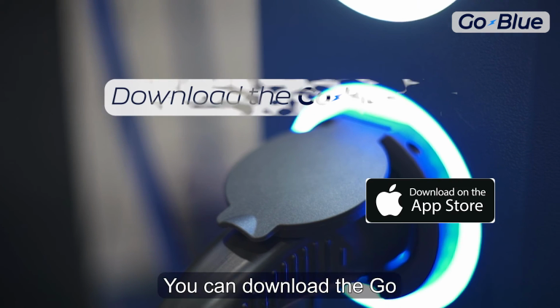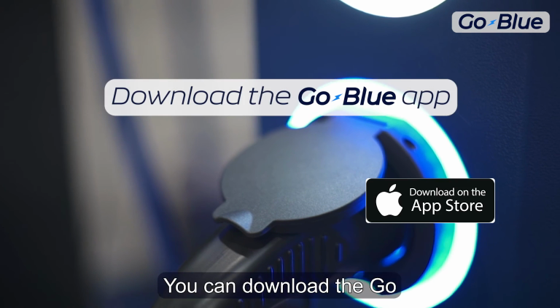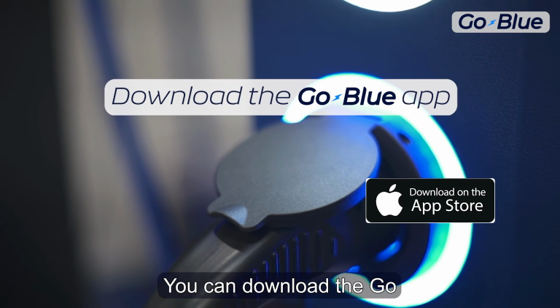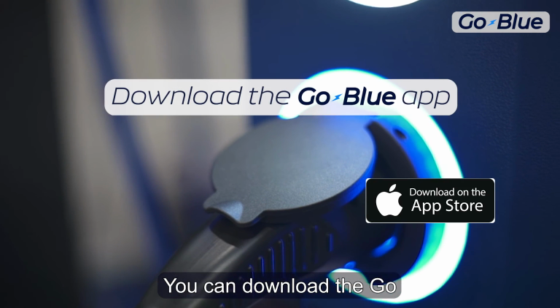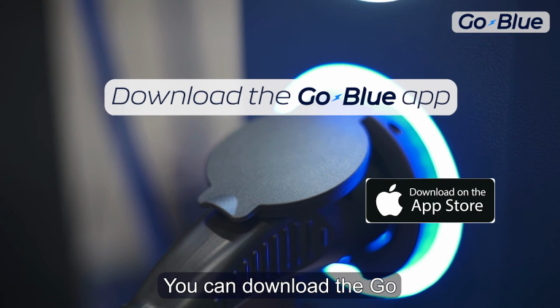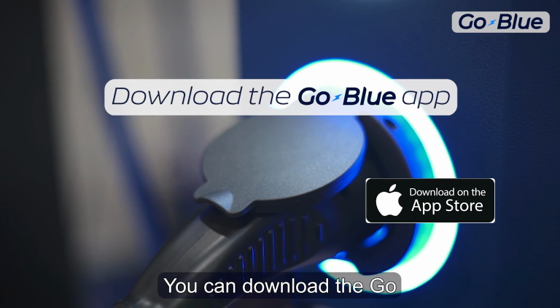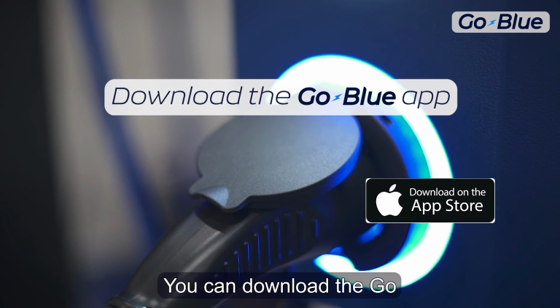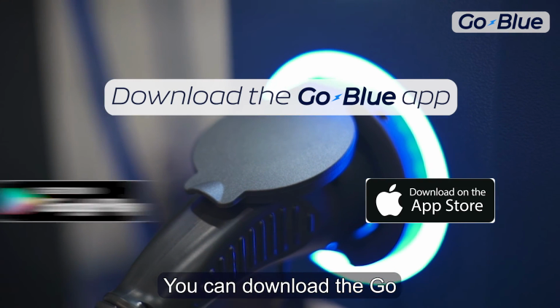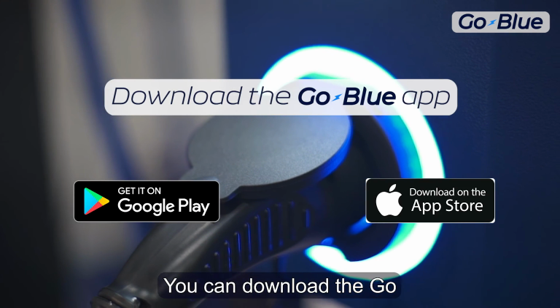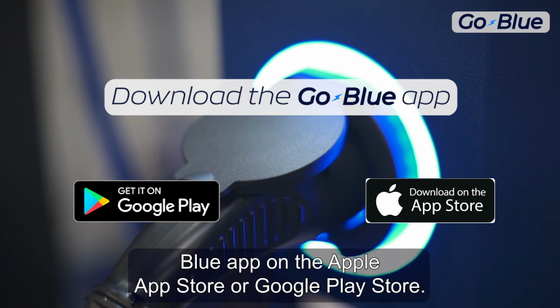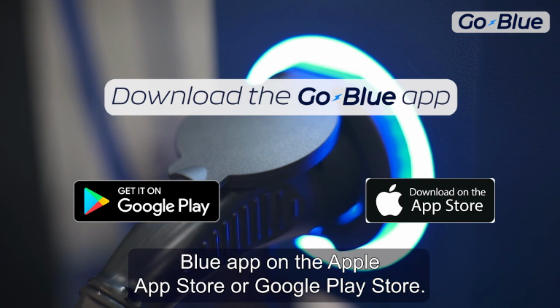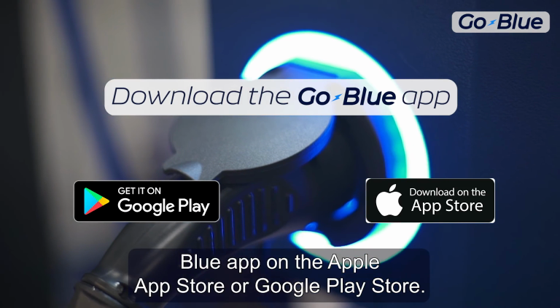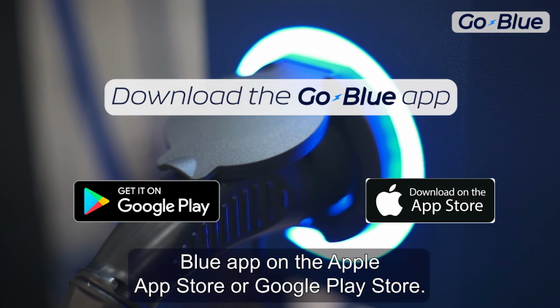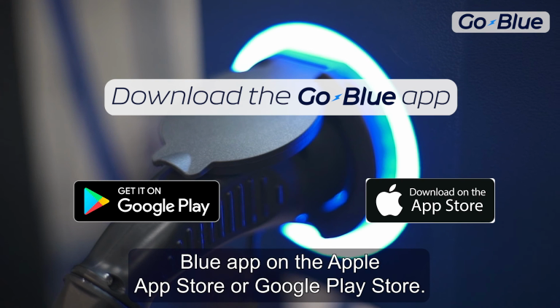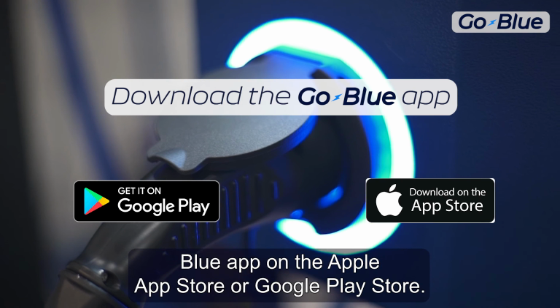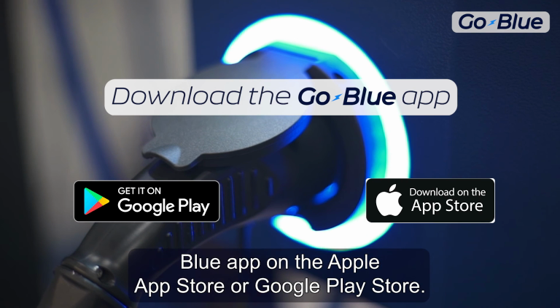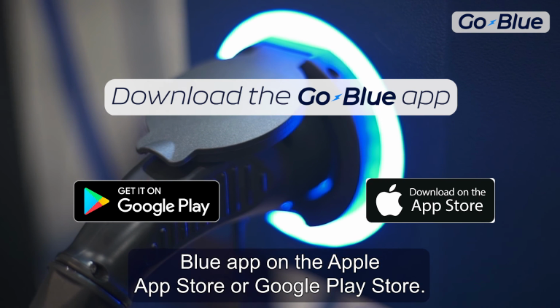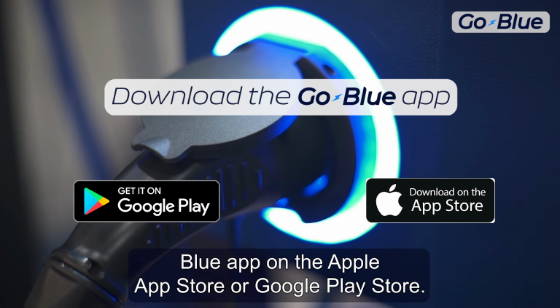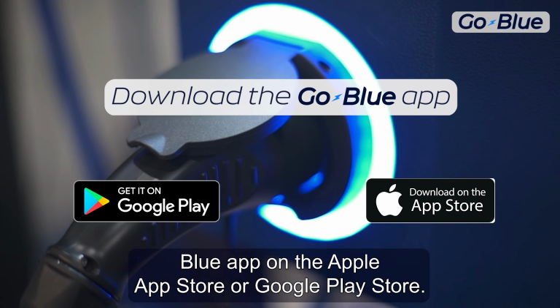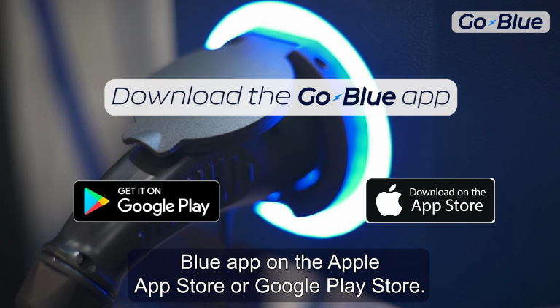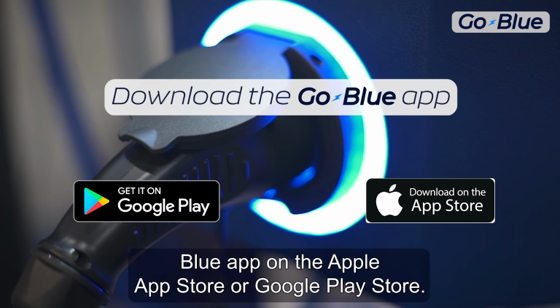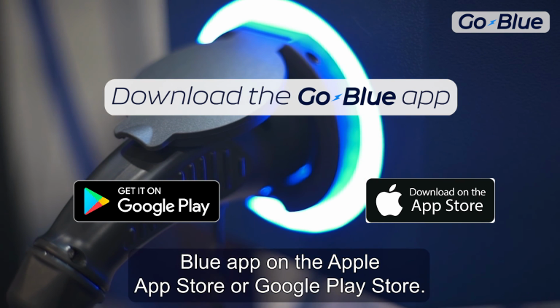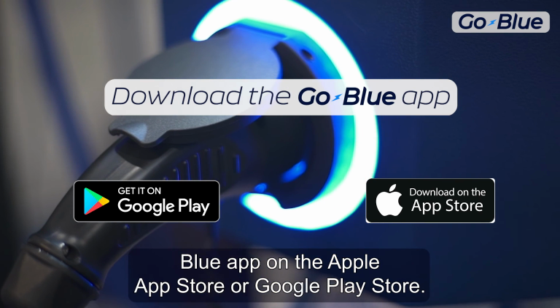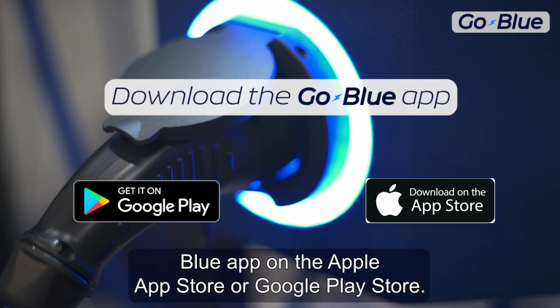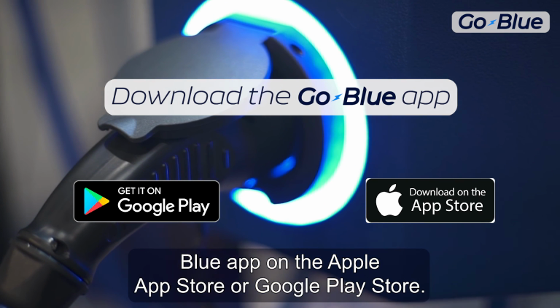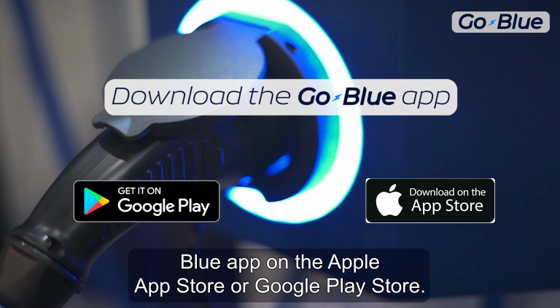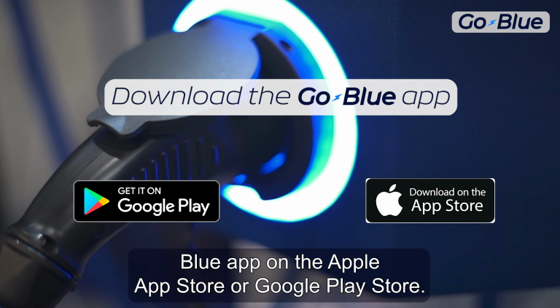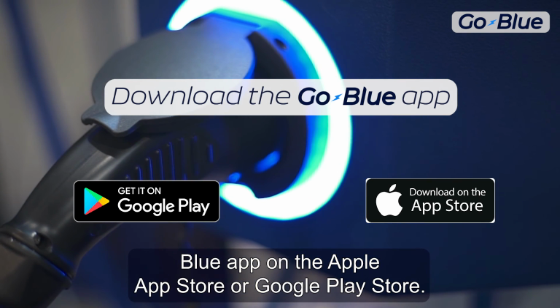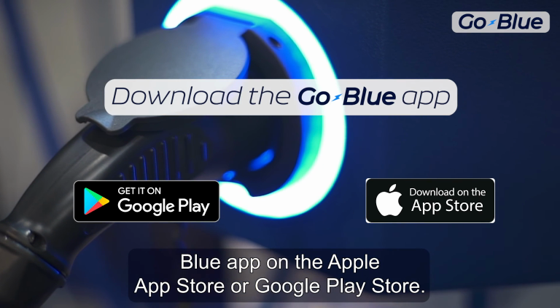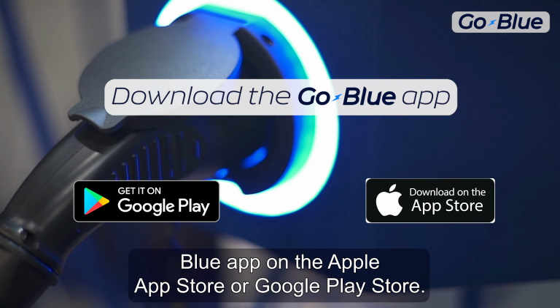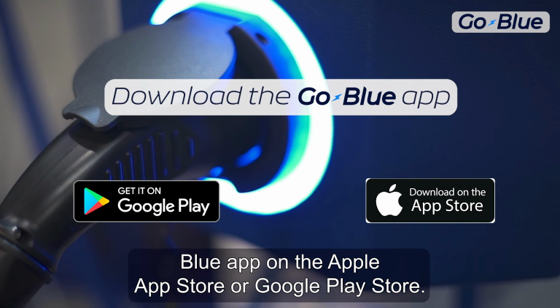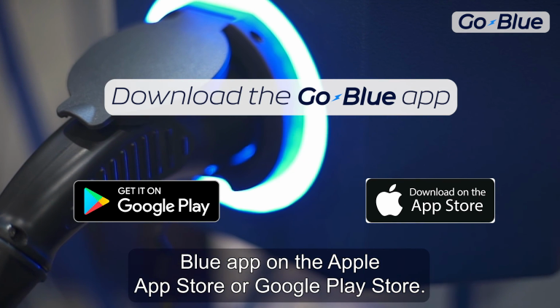You can download the GoBlue app on the Apple App Store or Google Play Store.